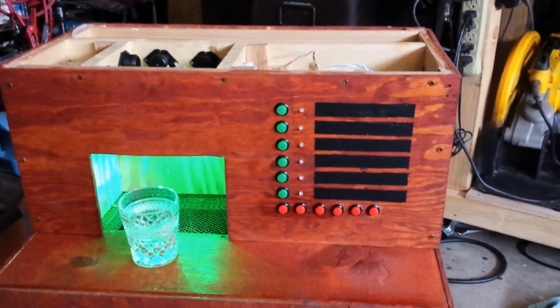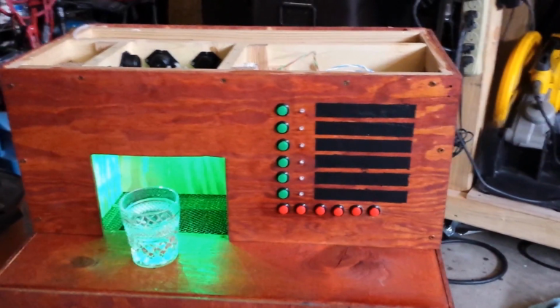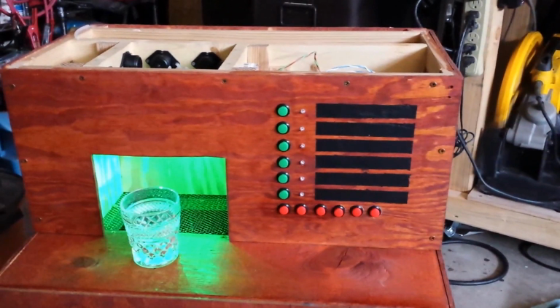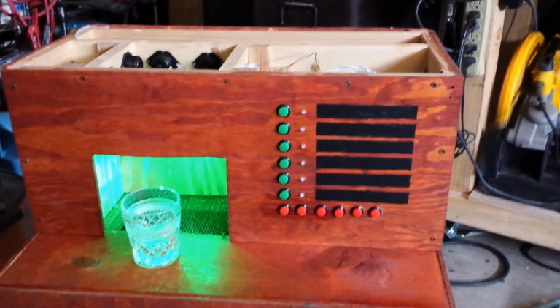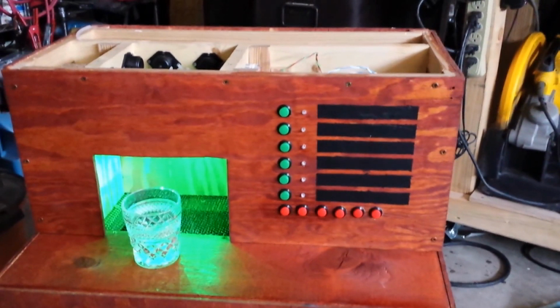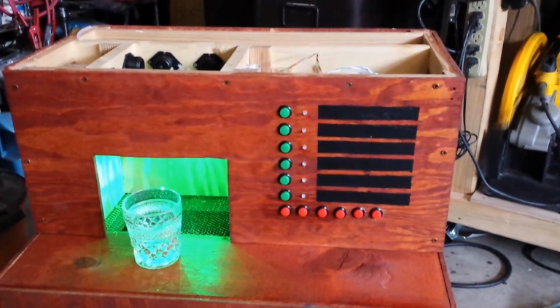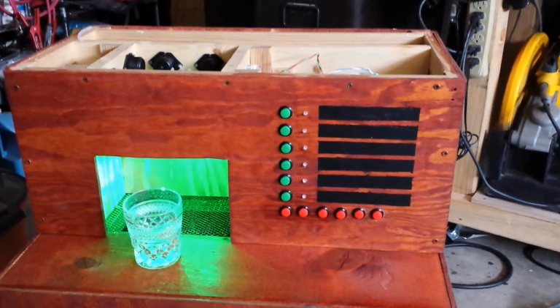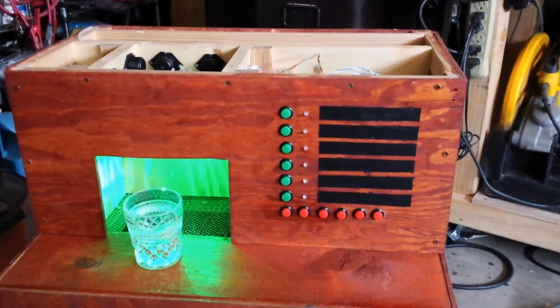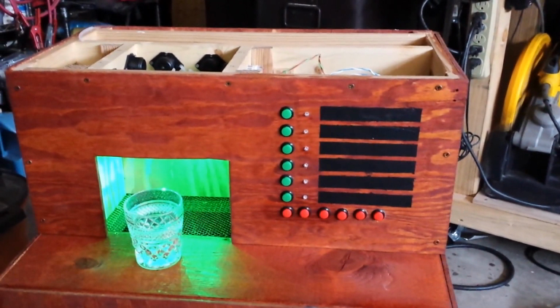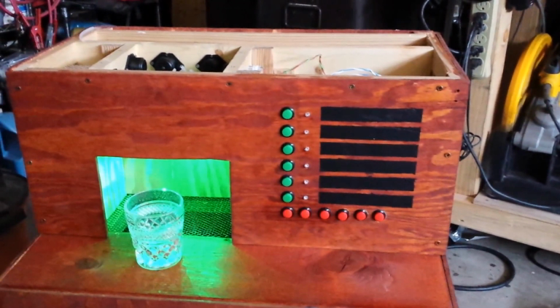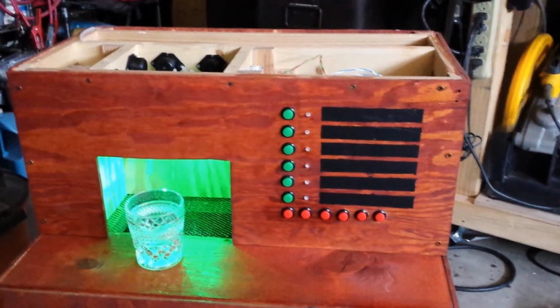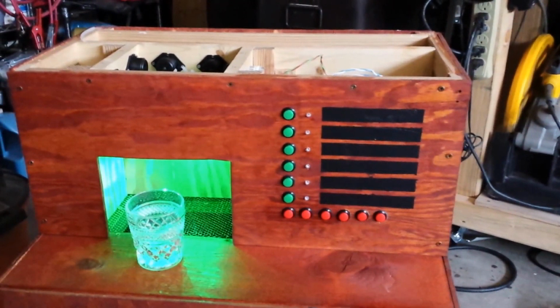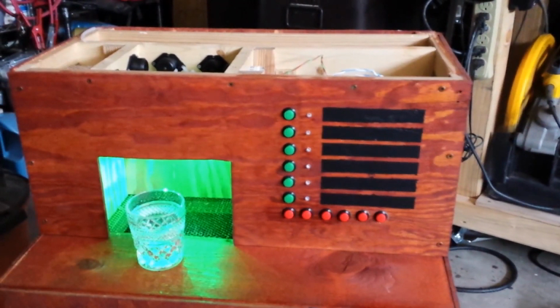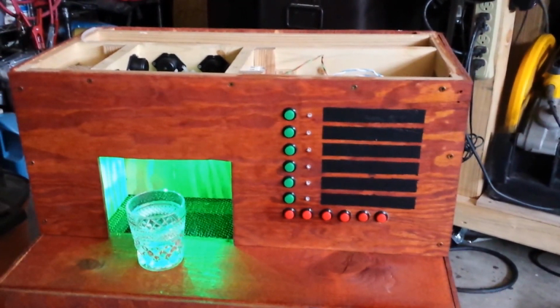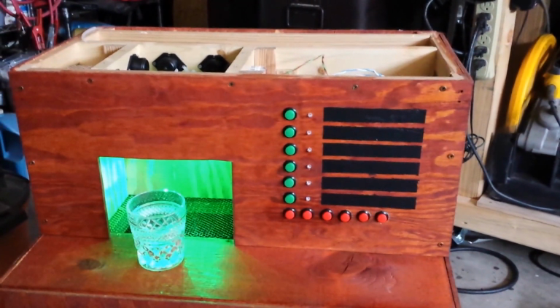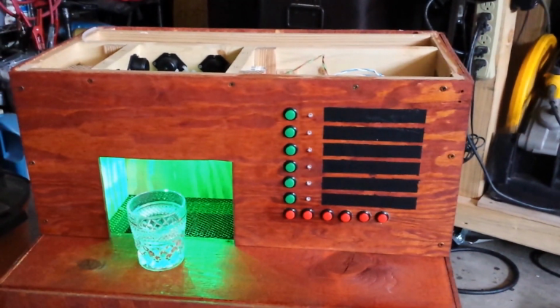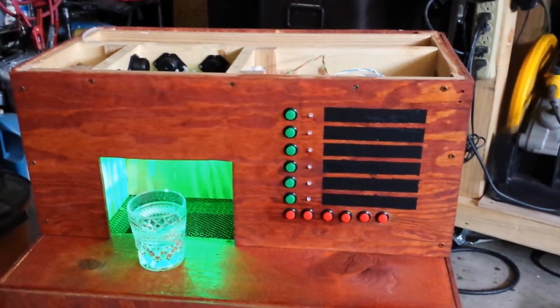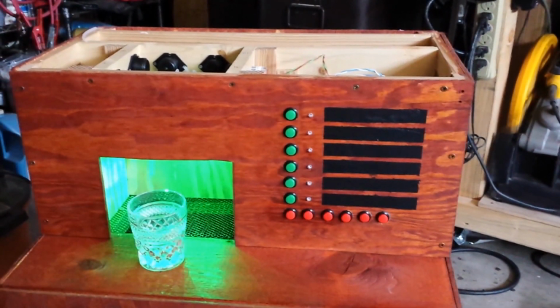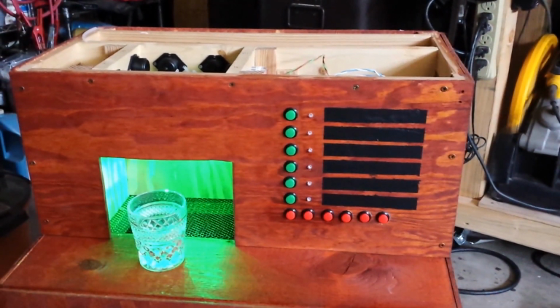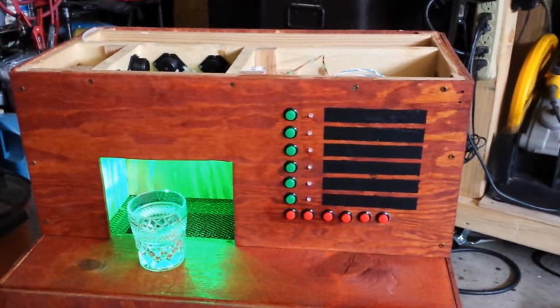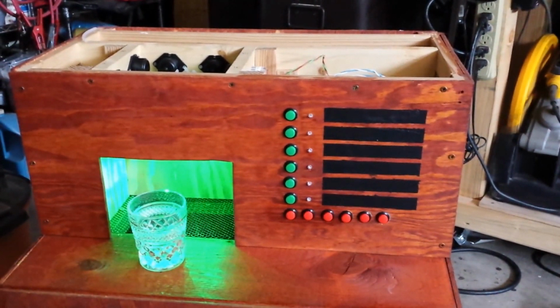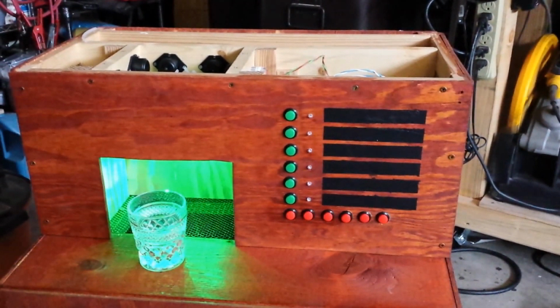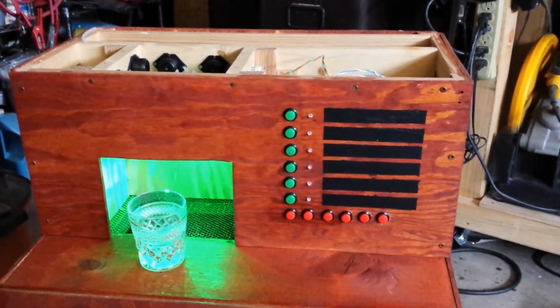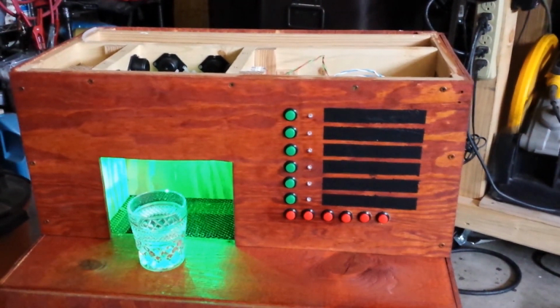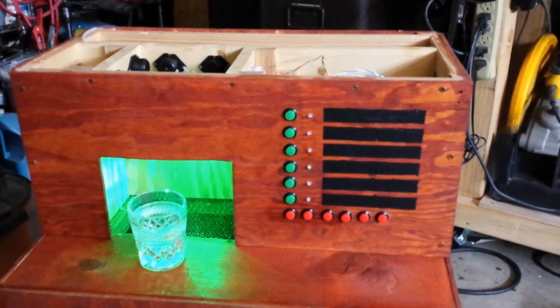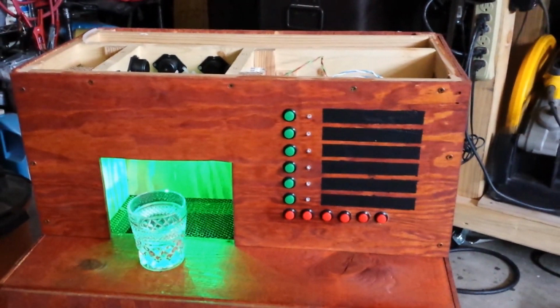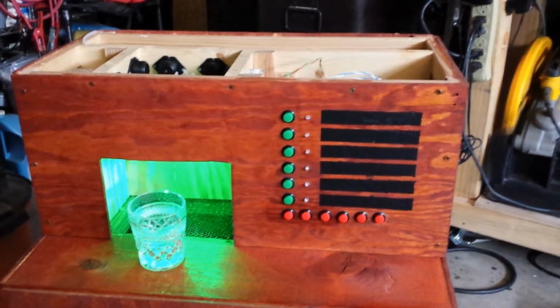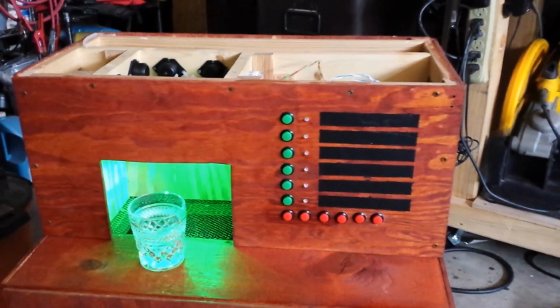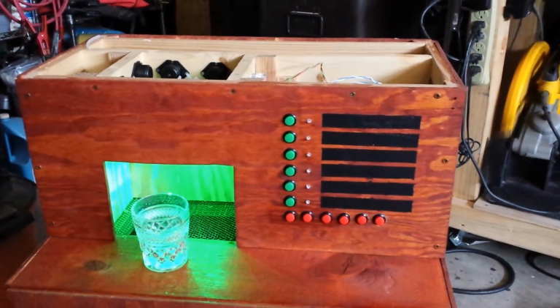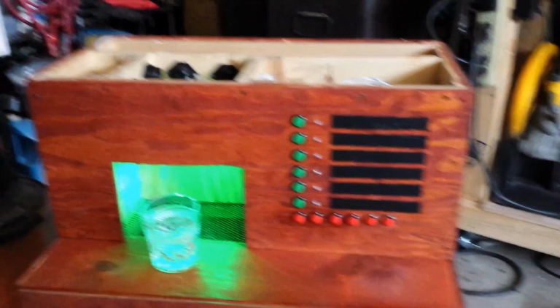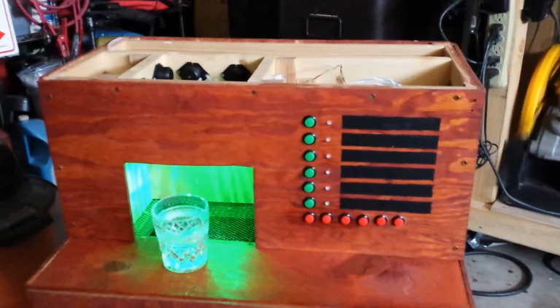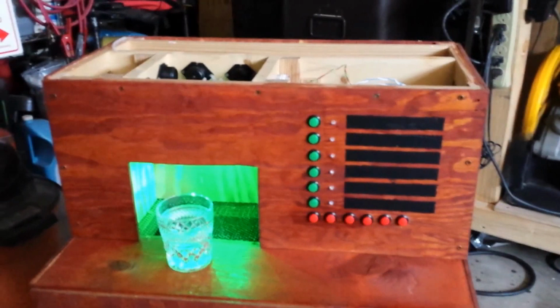Hi everybody. This is my latest project. It's a bar bot called the Mist Mobile Intoxication System.